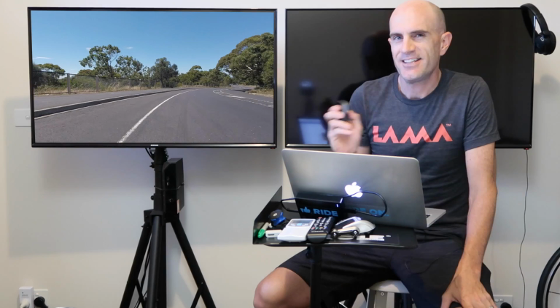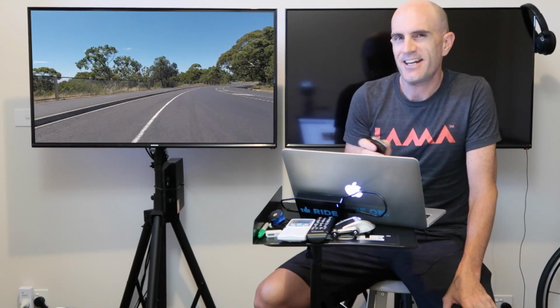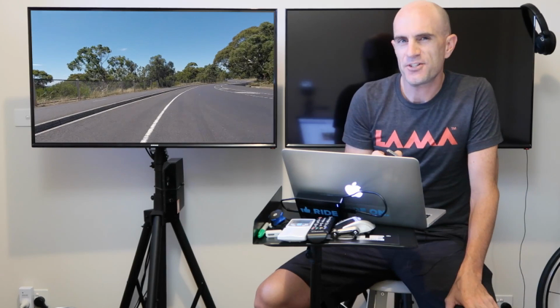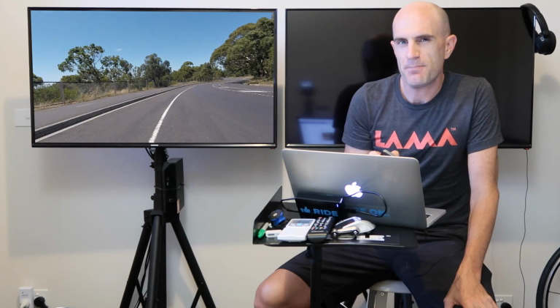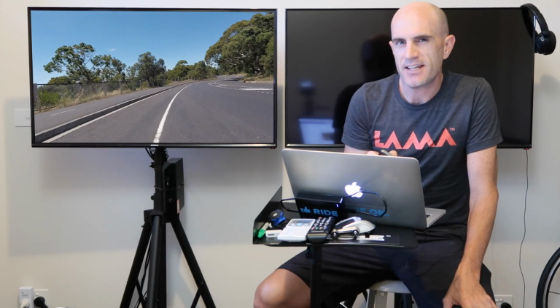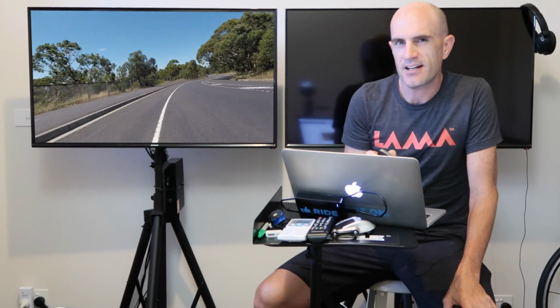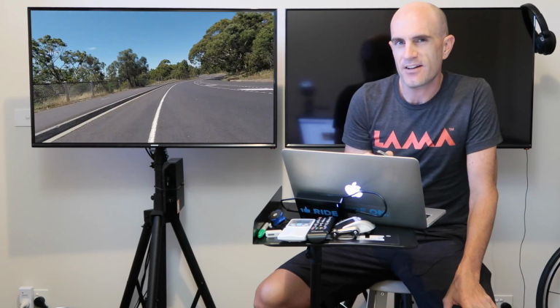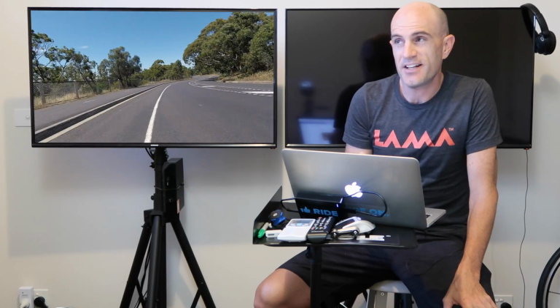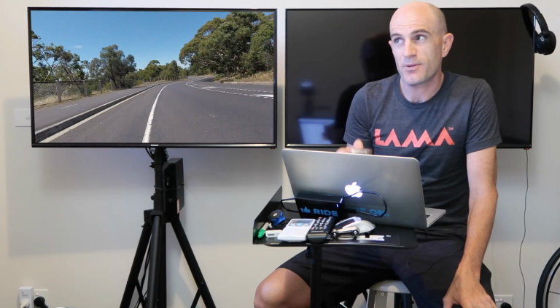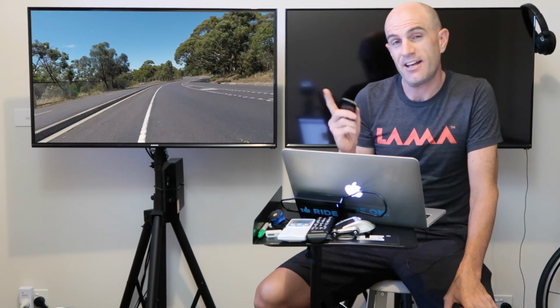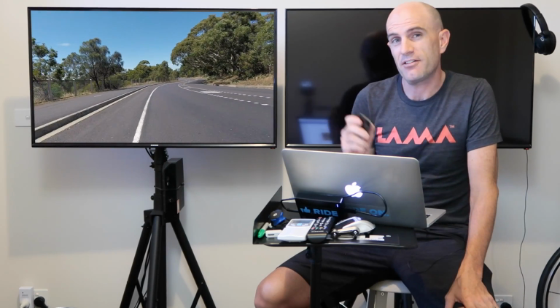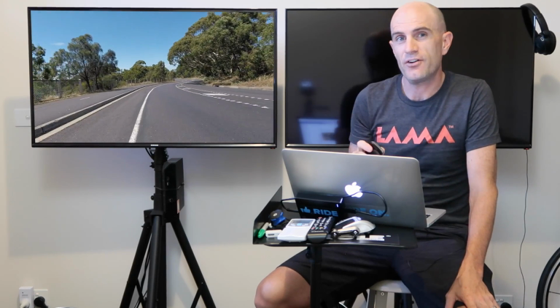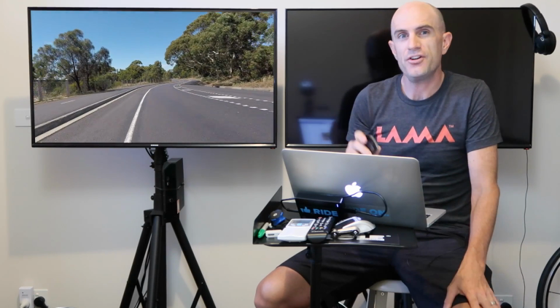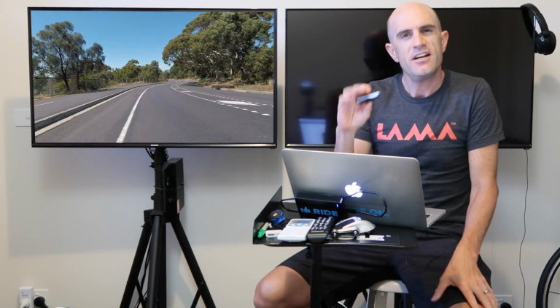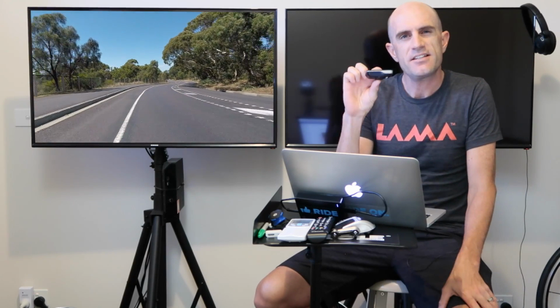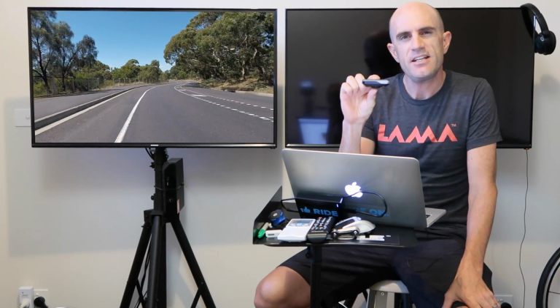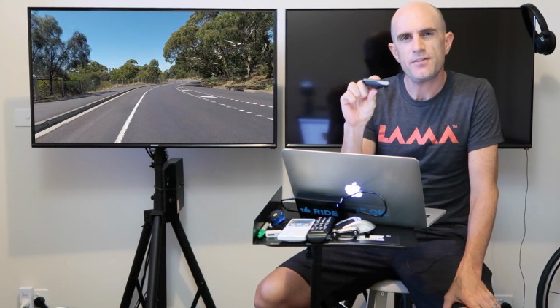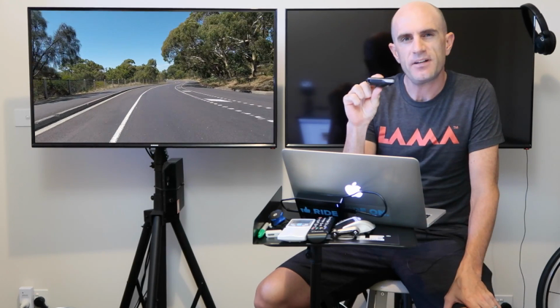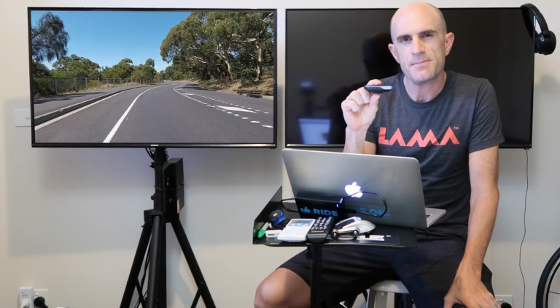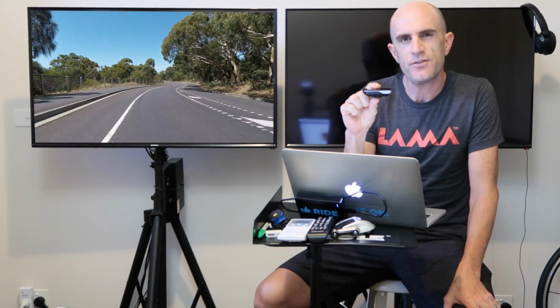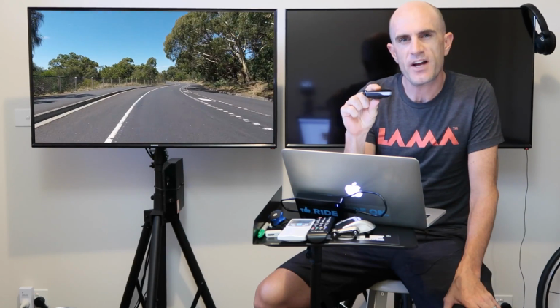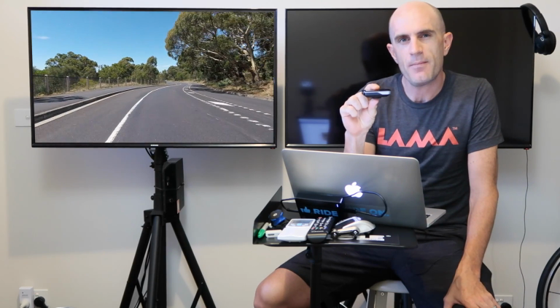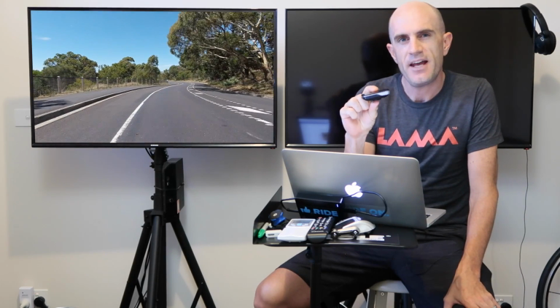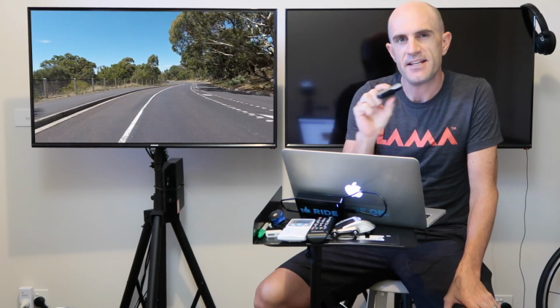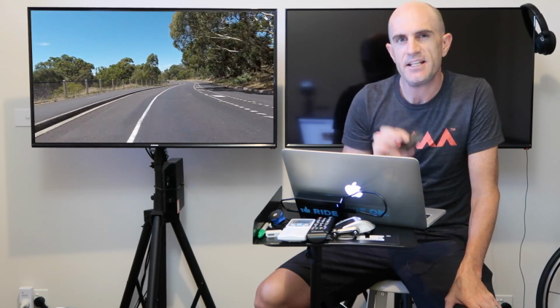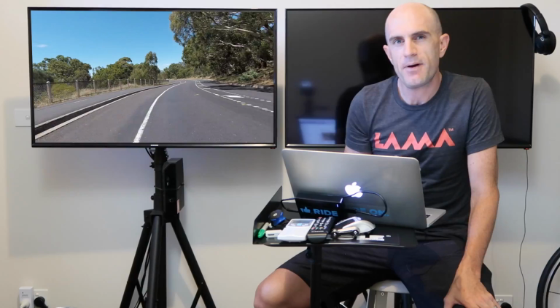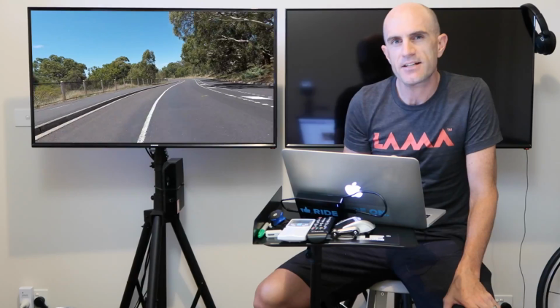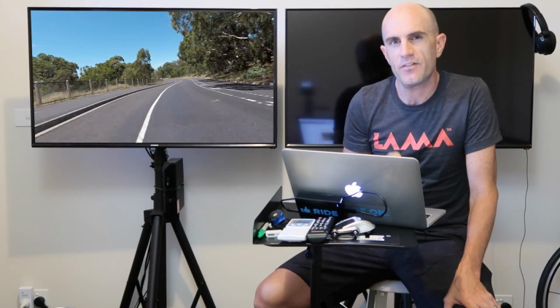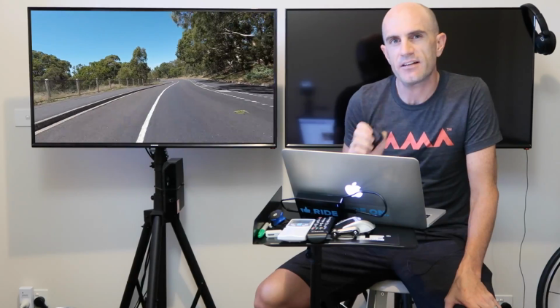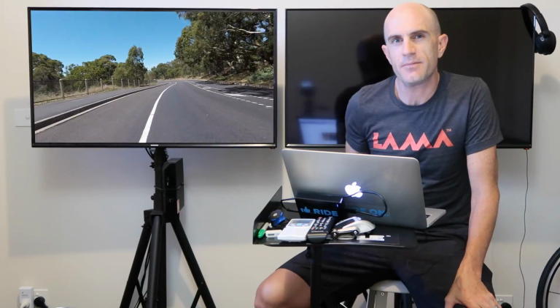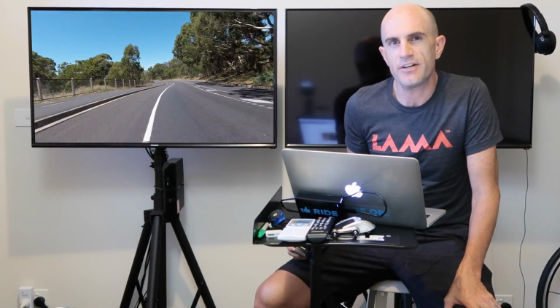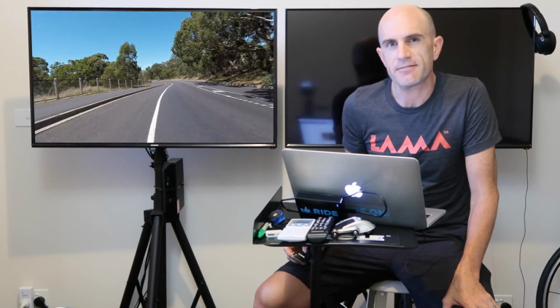Today I do some backyard science, well out on the road, to see if the placement of your Garmin has any impact on the altimeter reading.